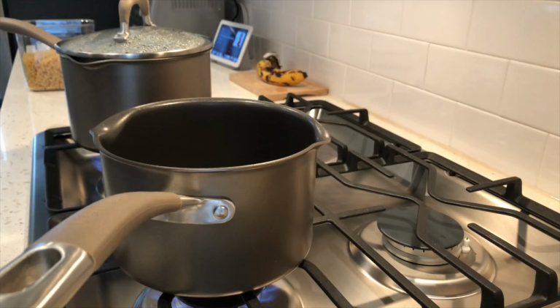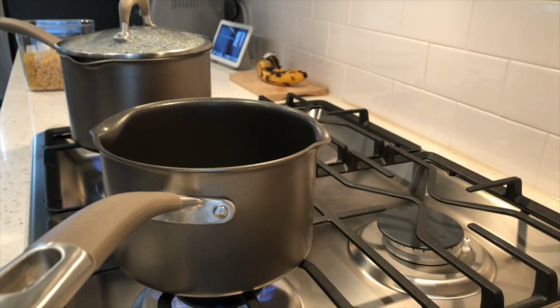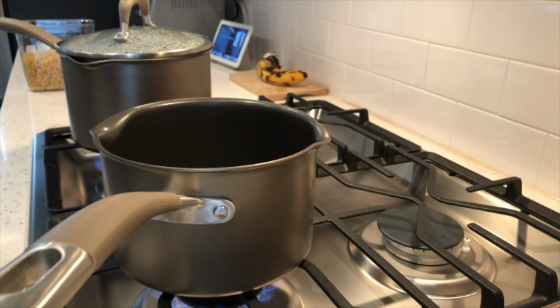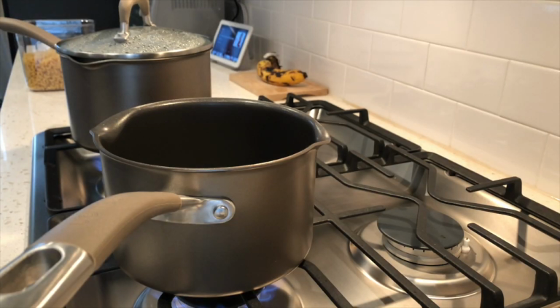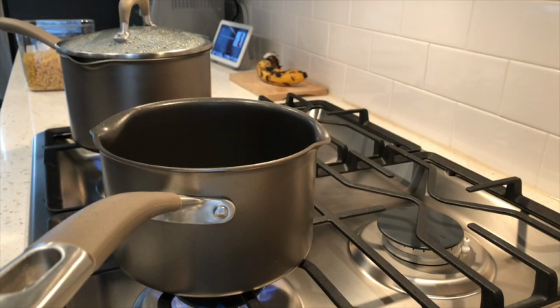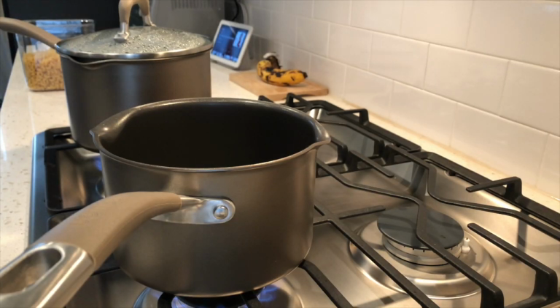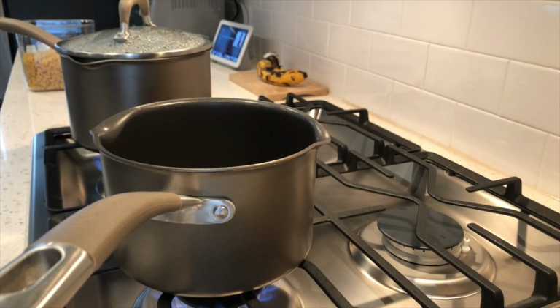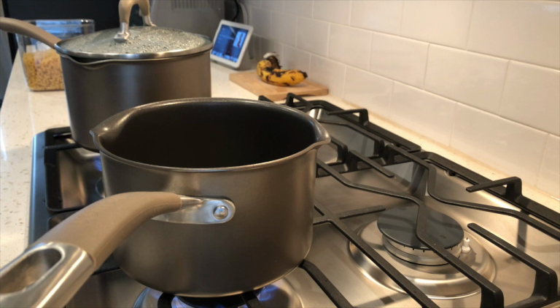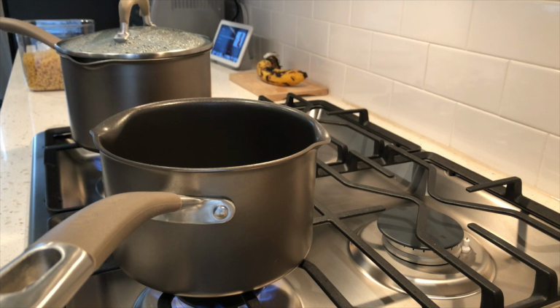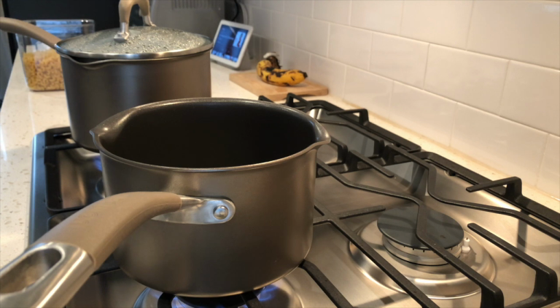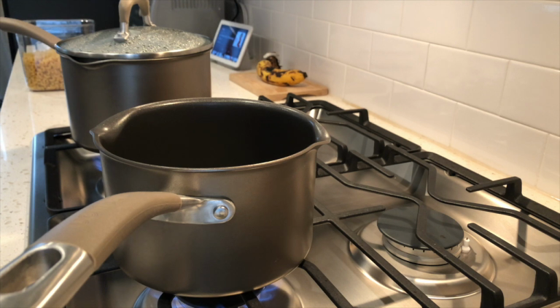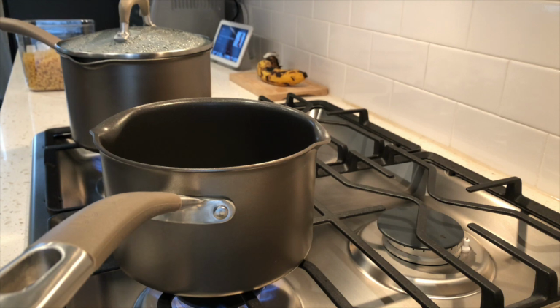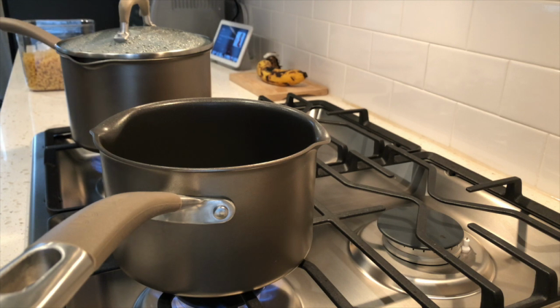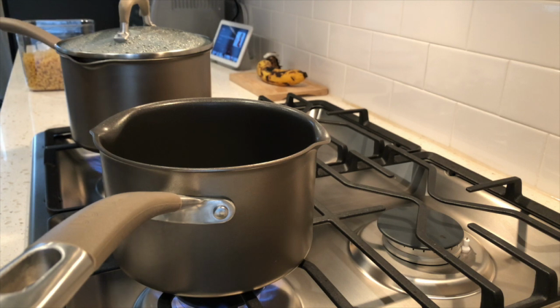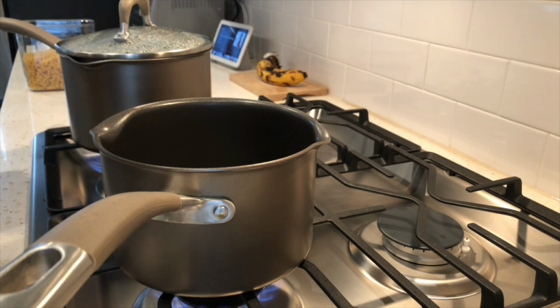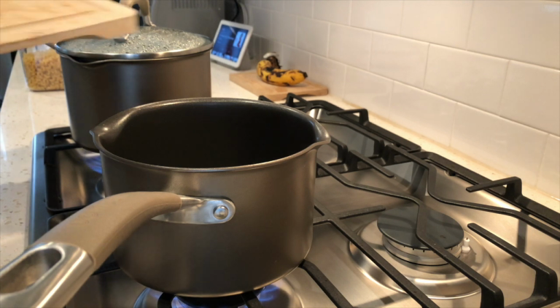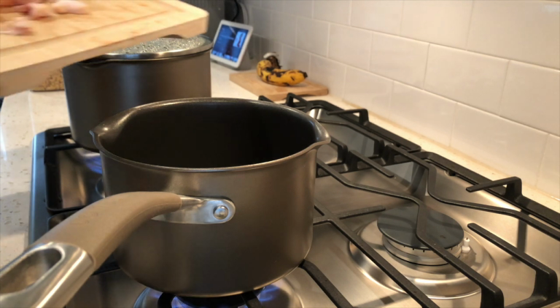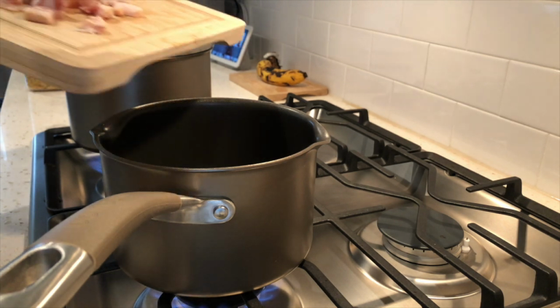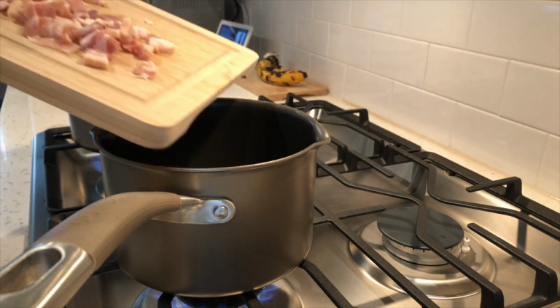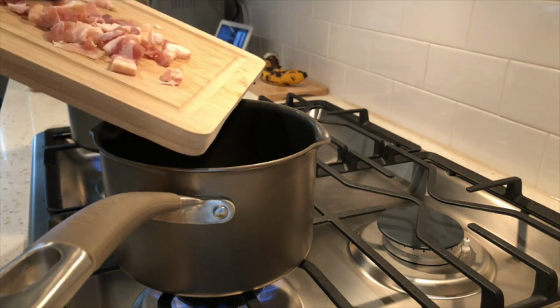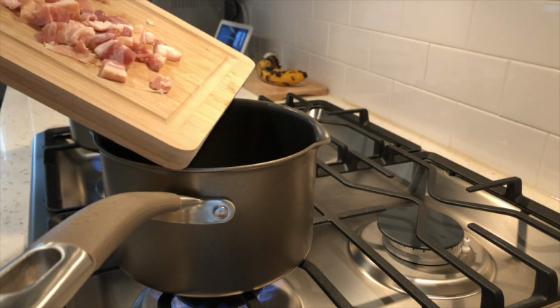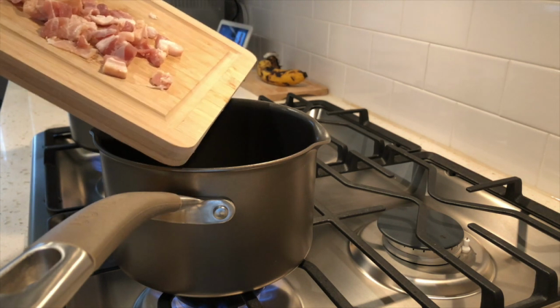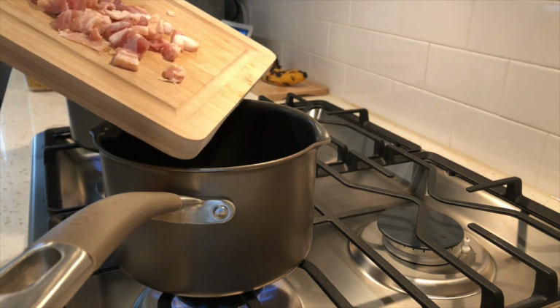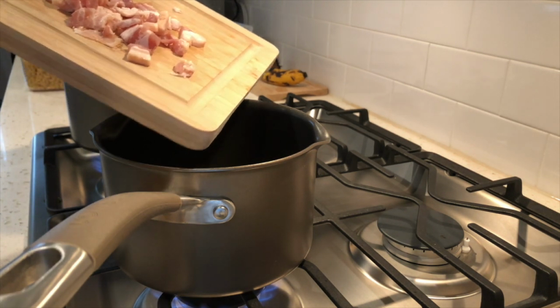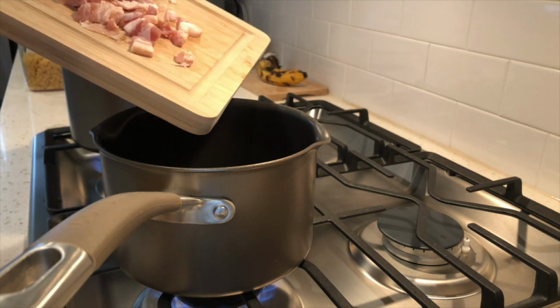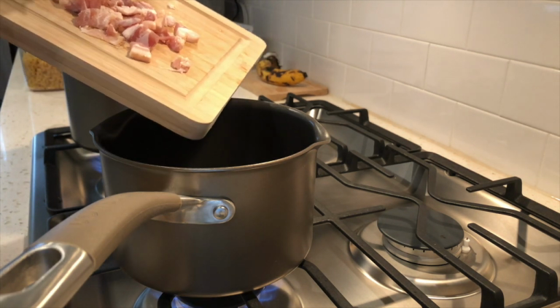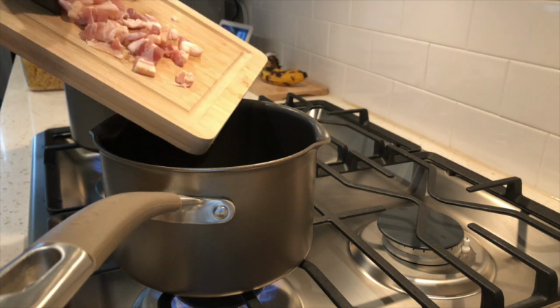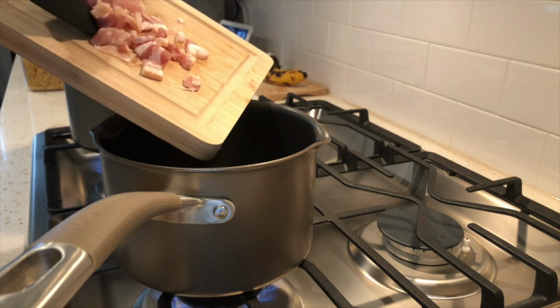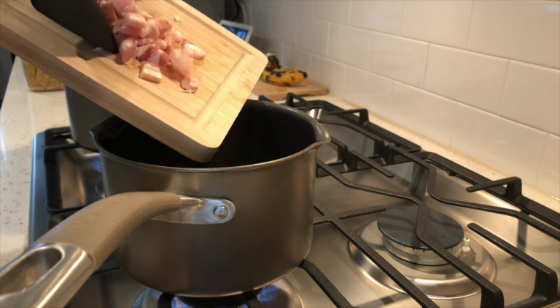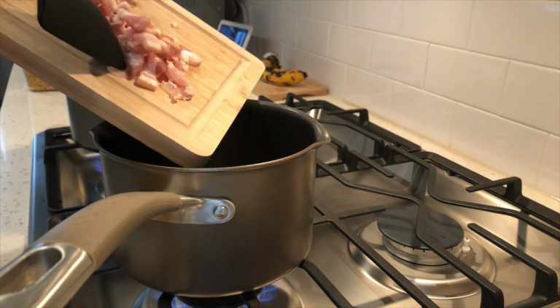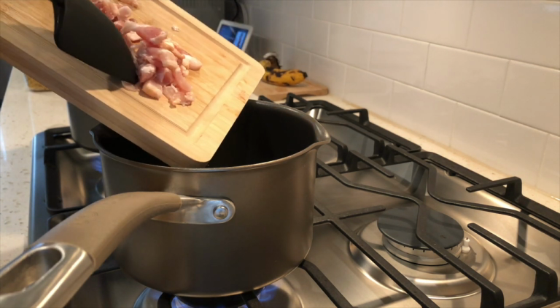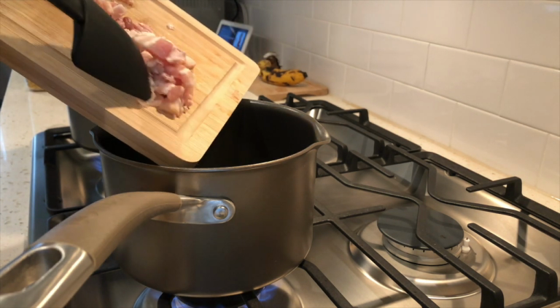Hi guys, so for New Year's I decided to try out a slightly different variation of Bobby Flay's carbonara mac and cheese.